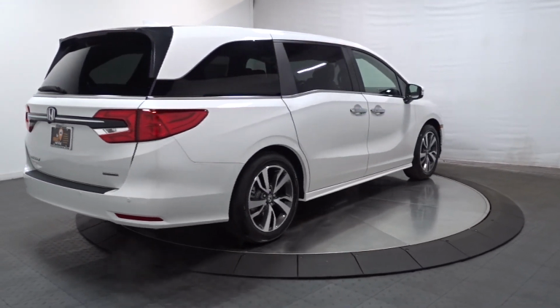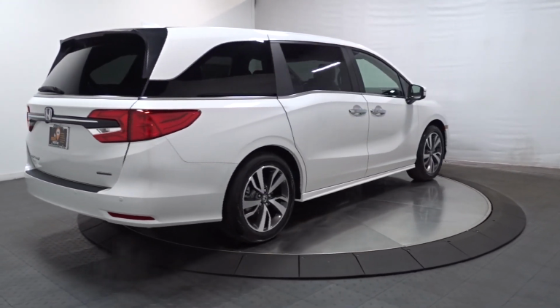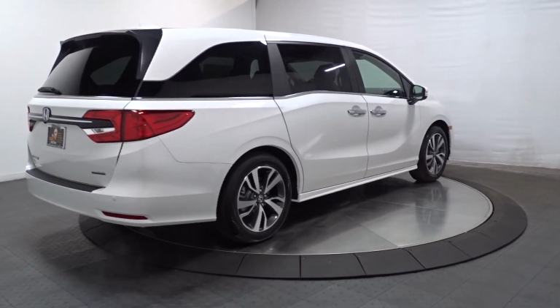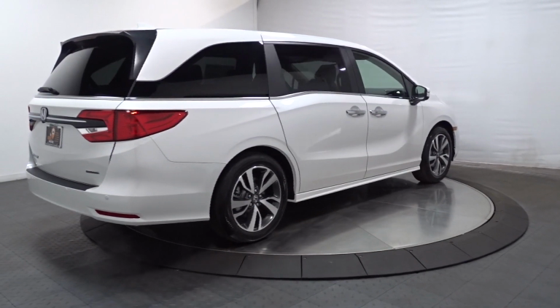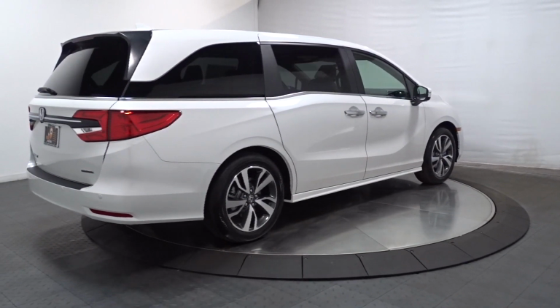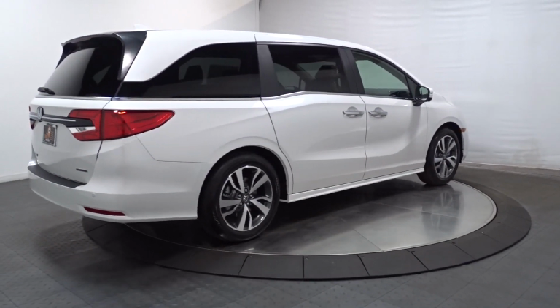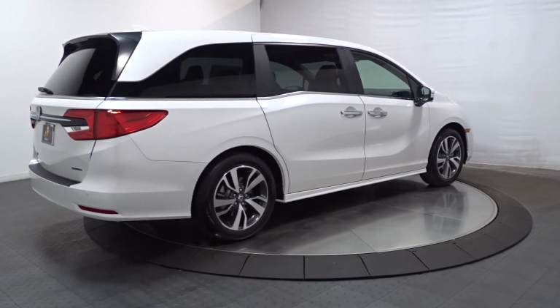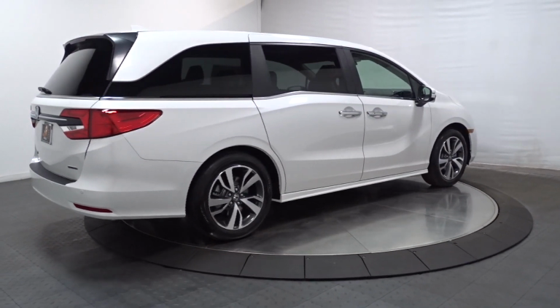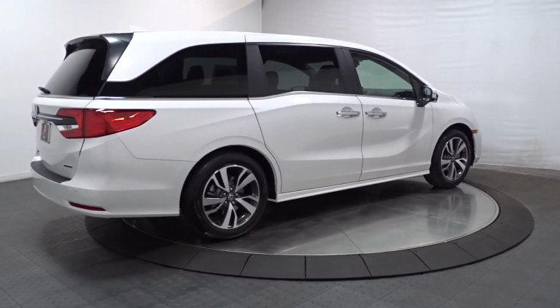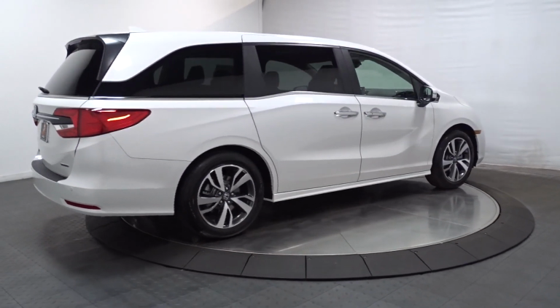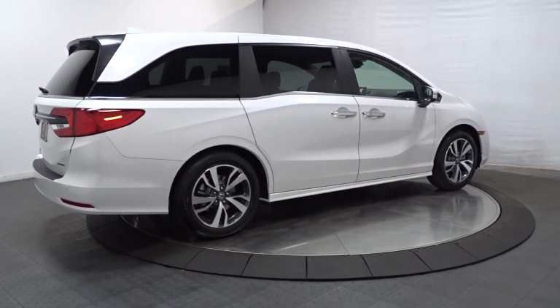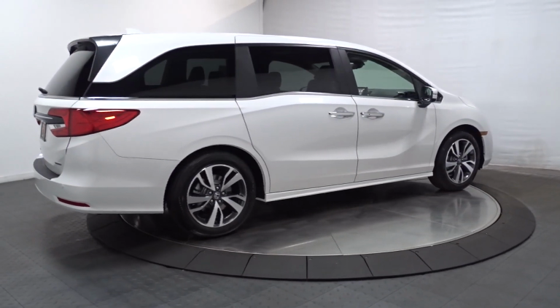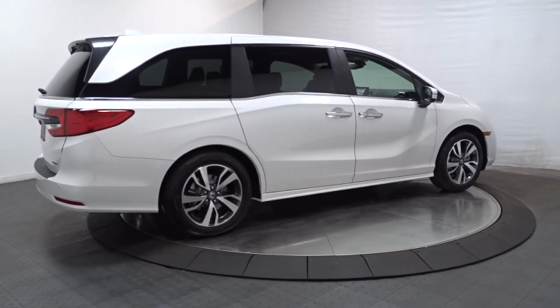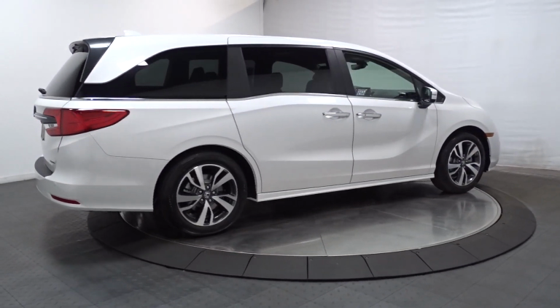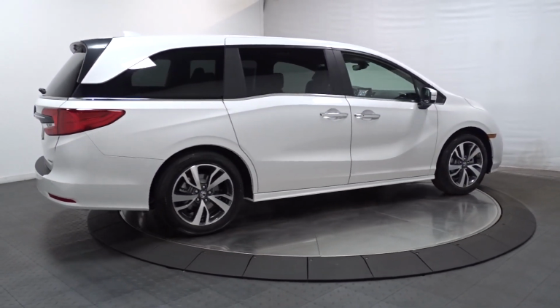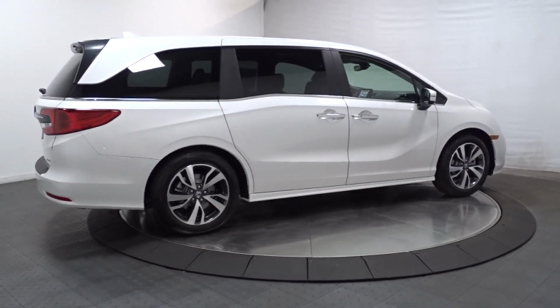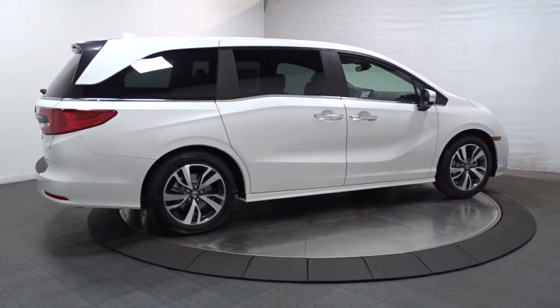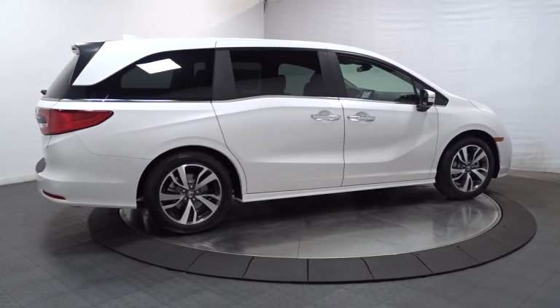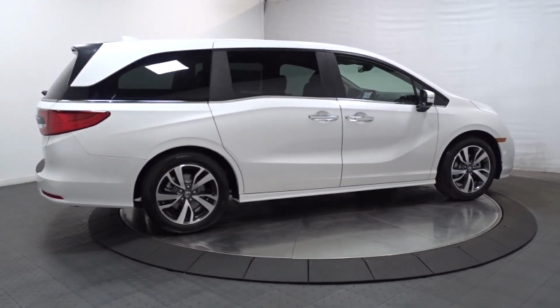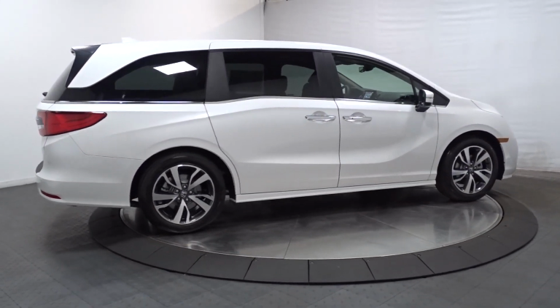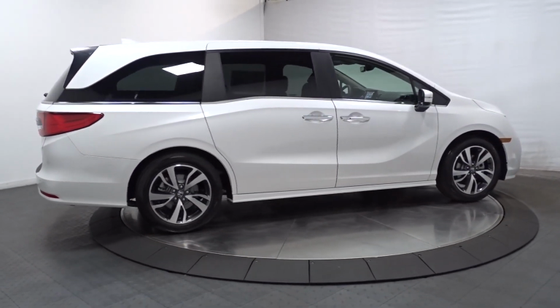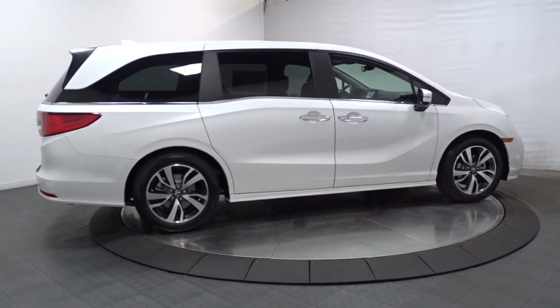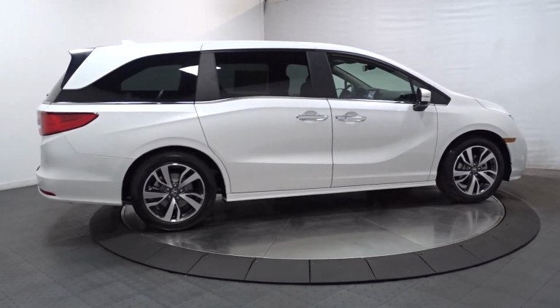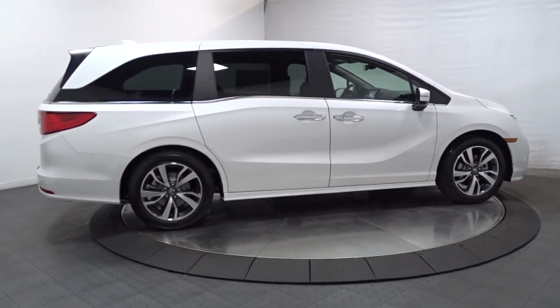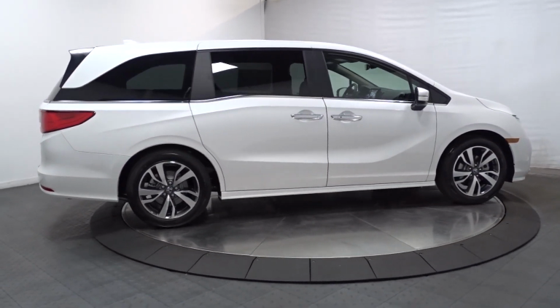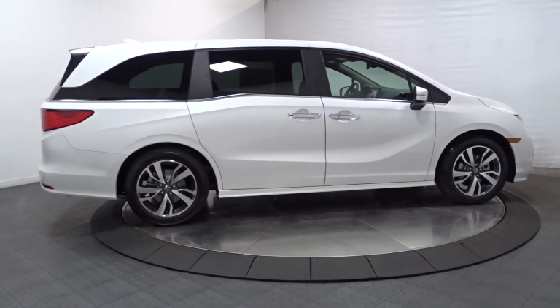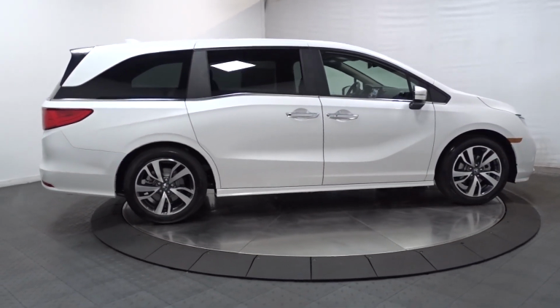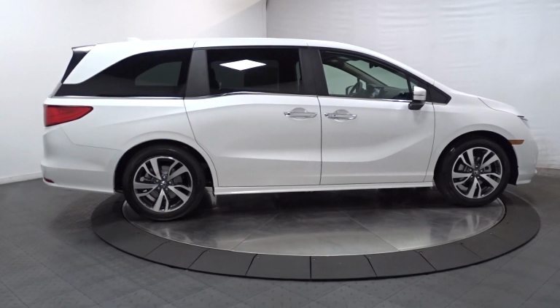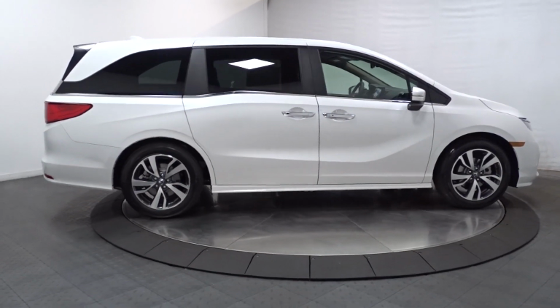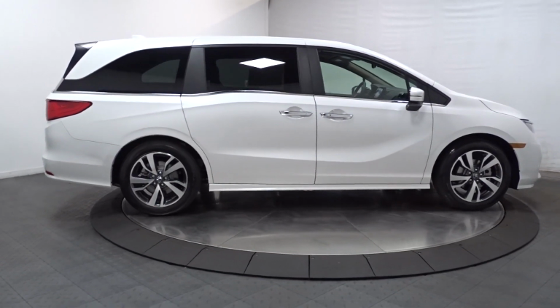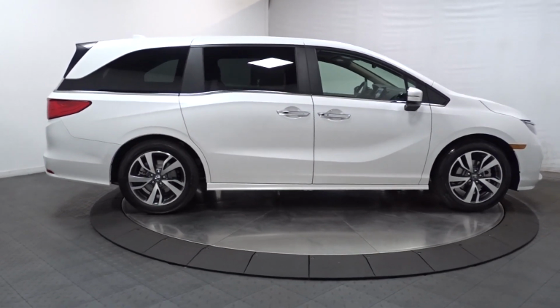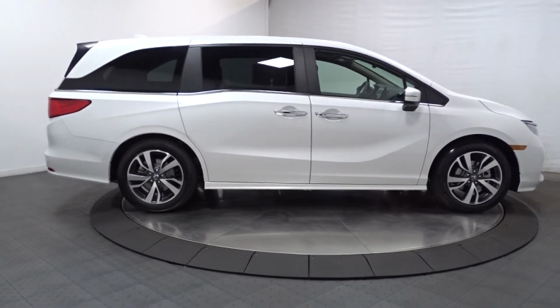Power liftgate, backup camera, adaptive cruise control, lane keeping assist, and power passenger seat.